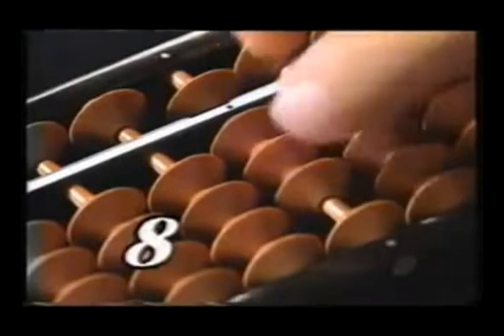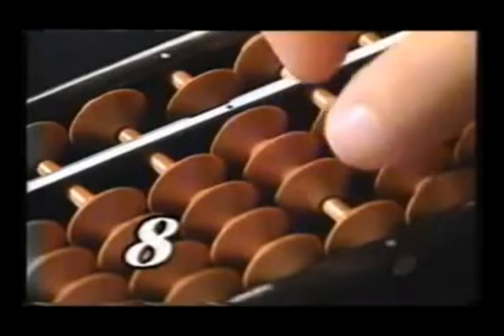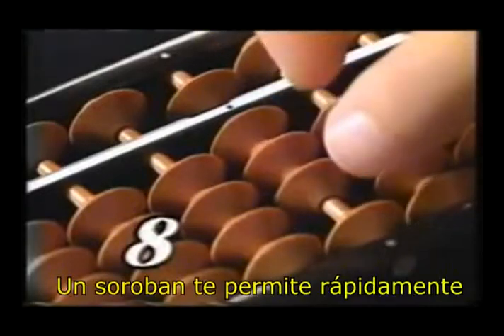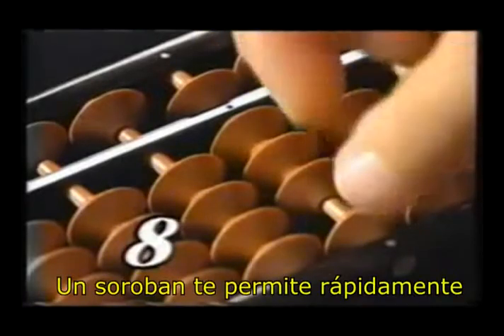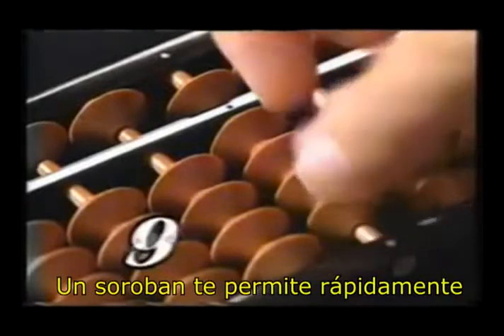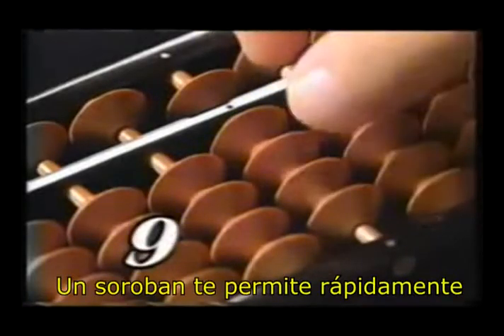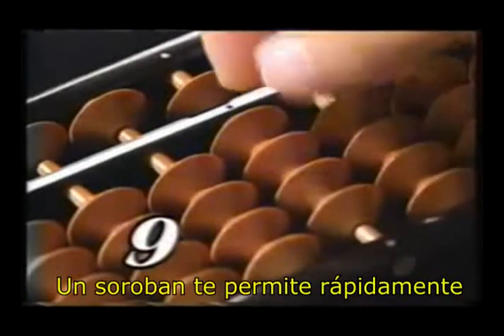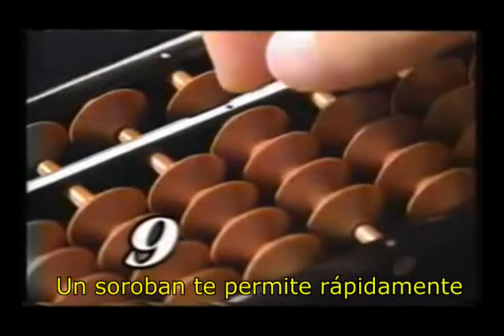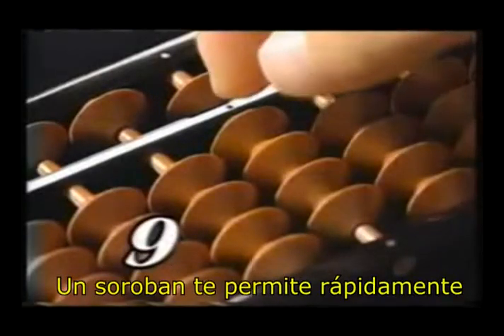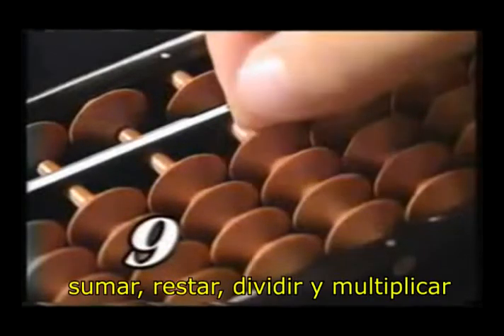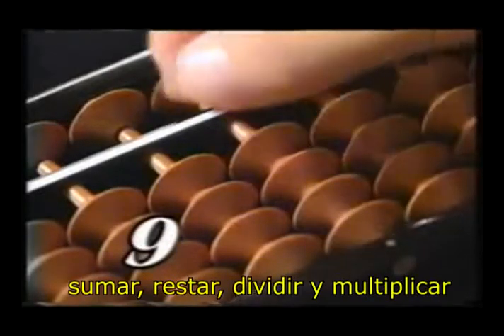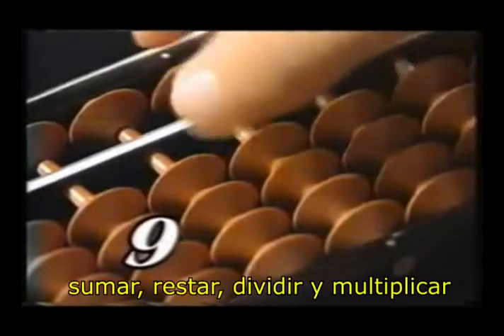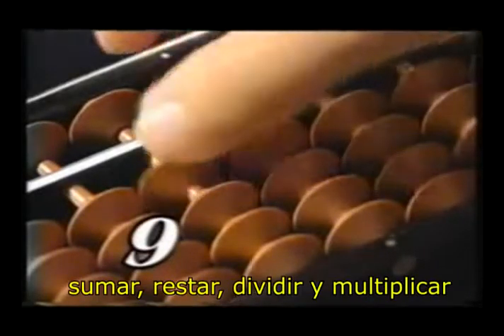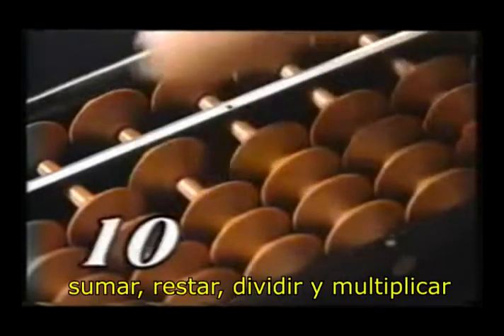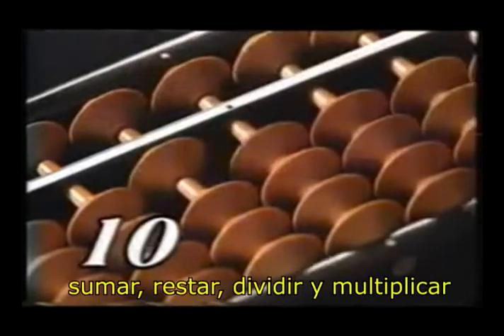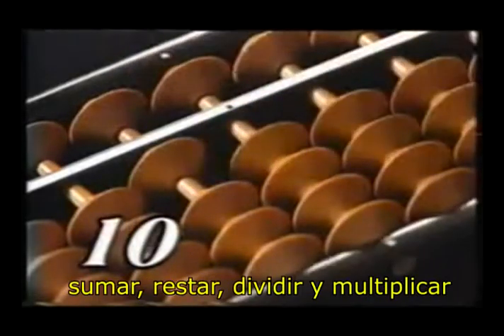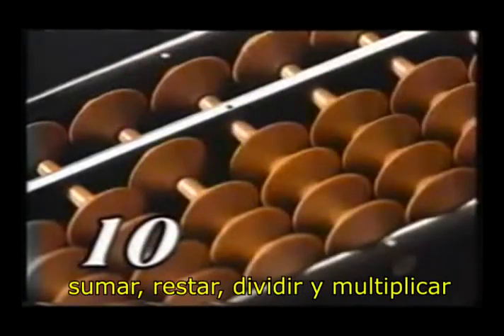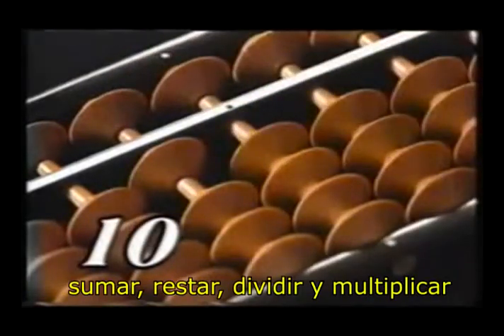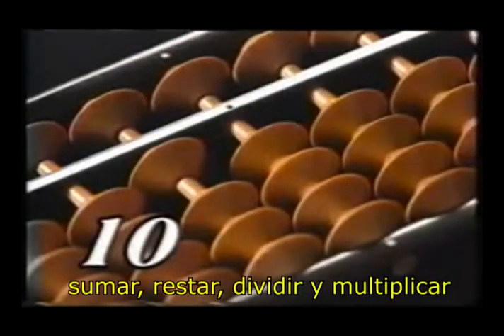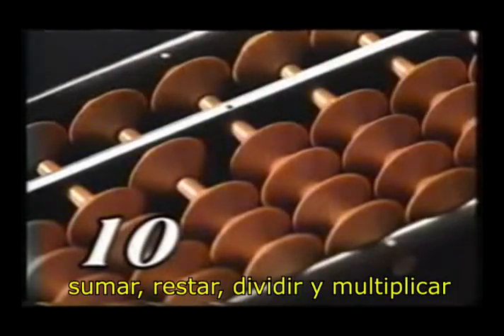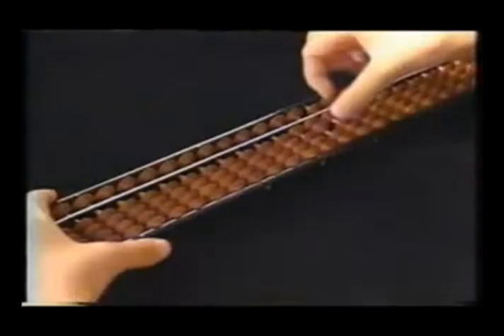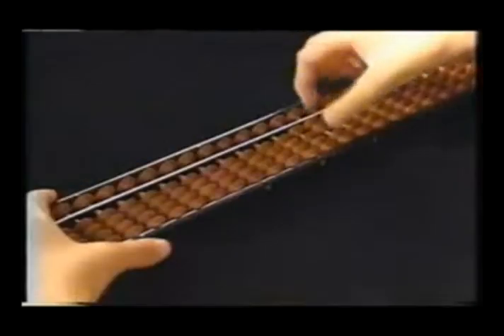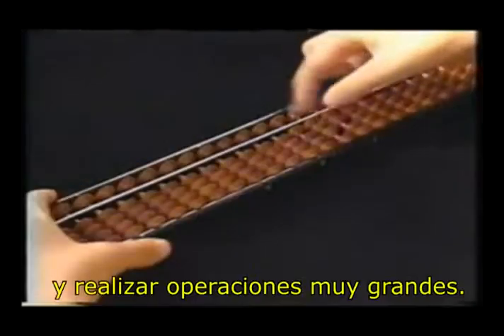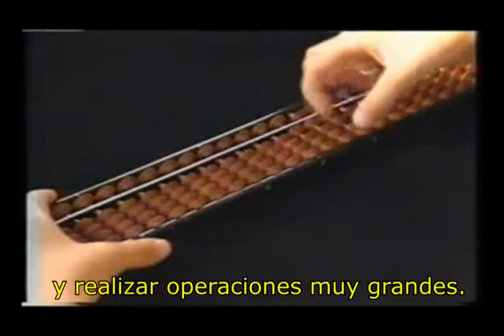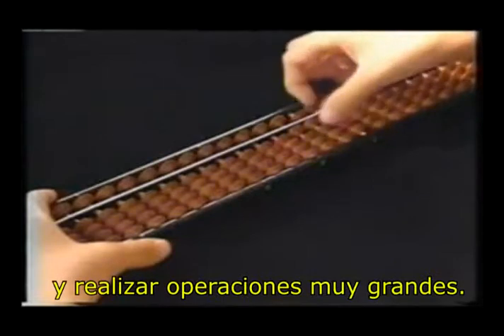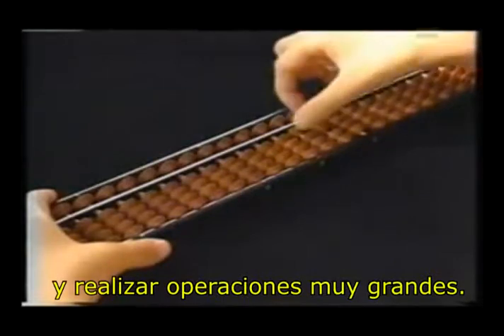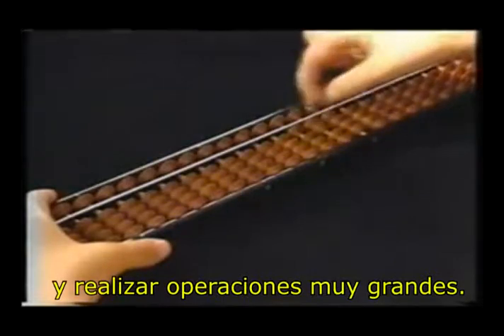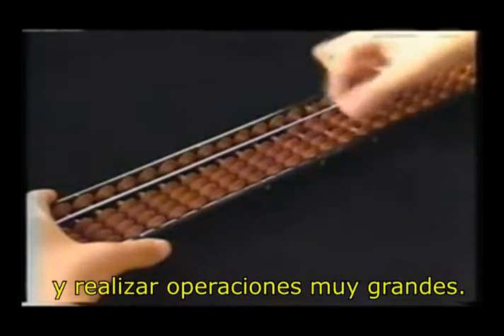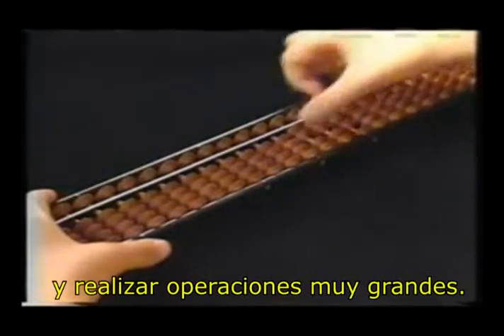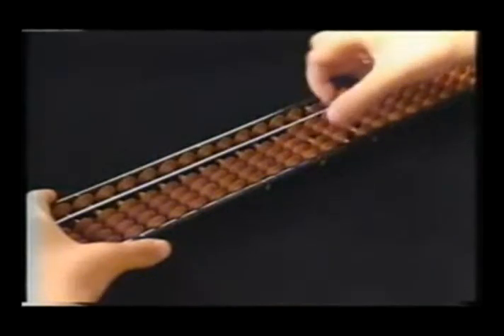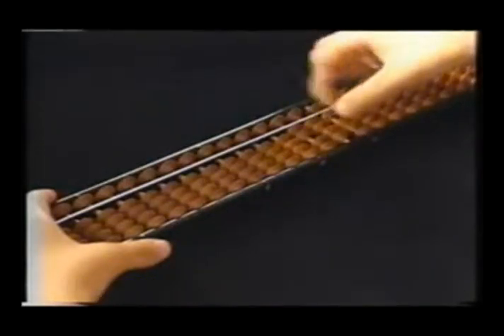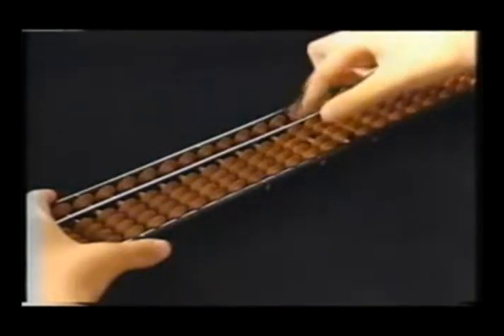A Soroban lets you quickly add, subtract, divide, multiply, and perform very large calculations.